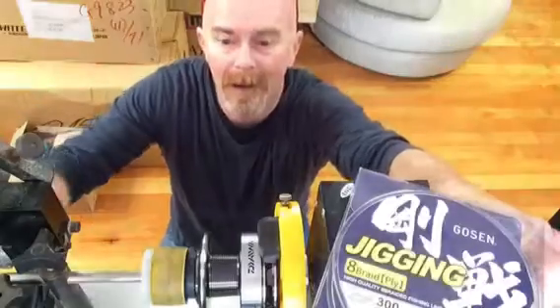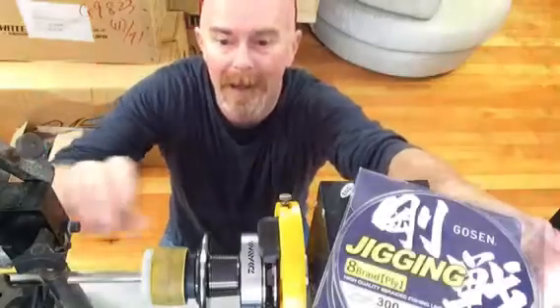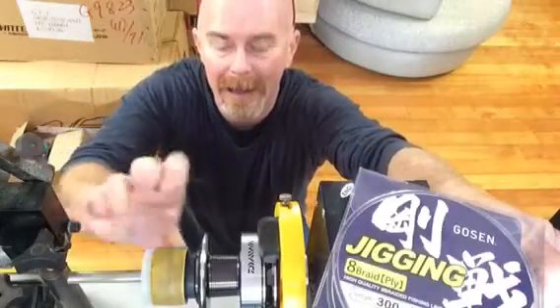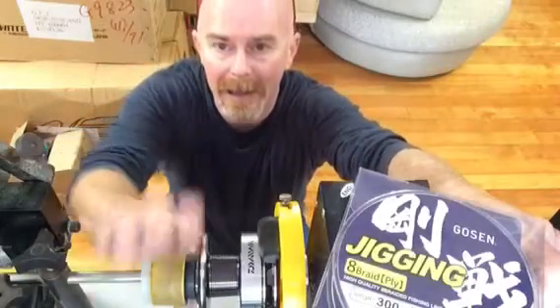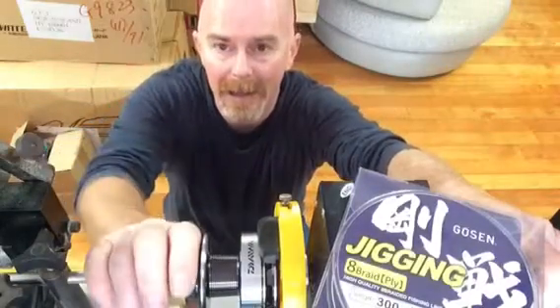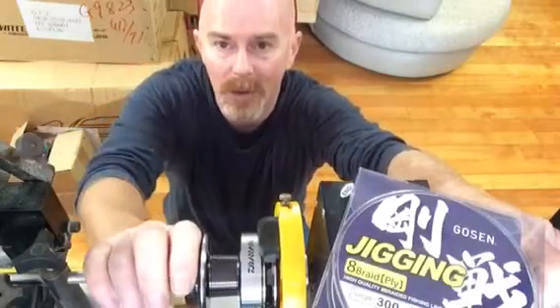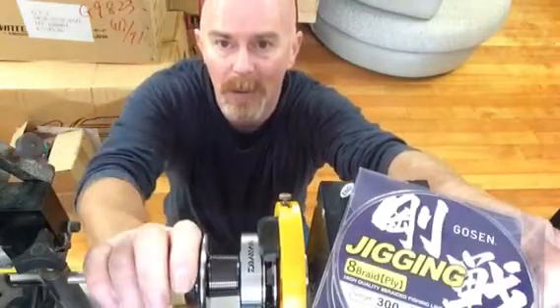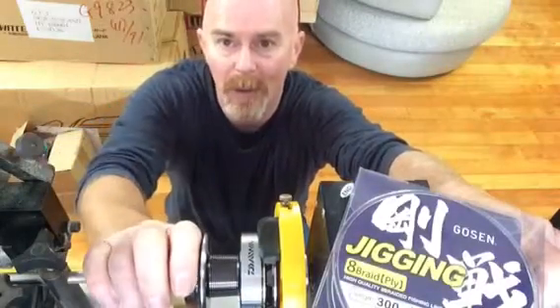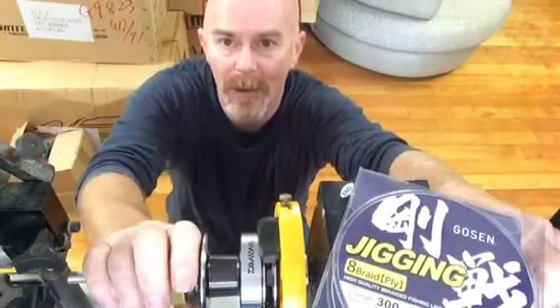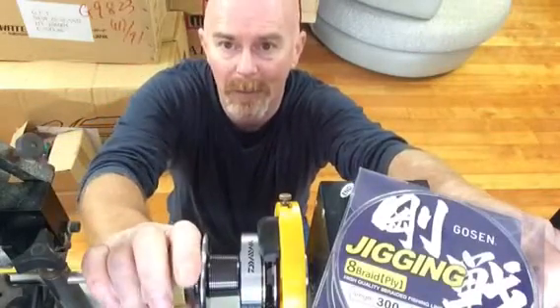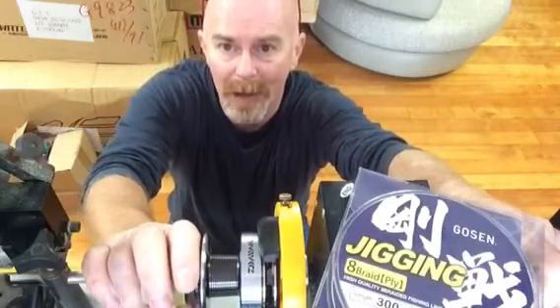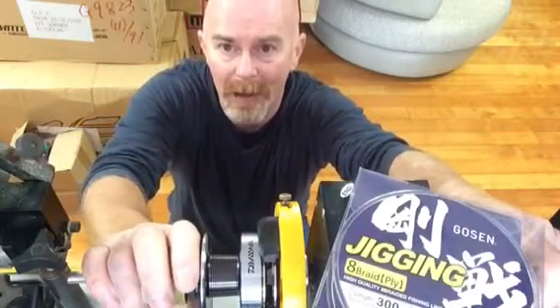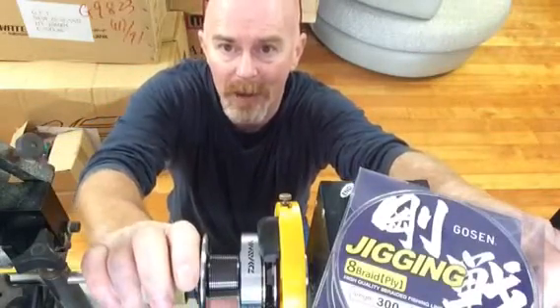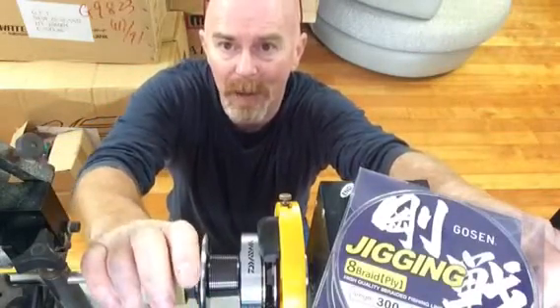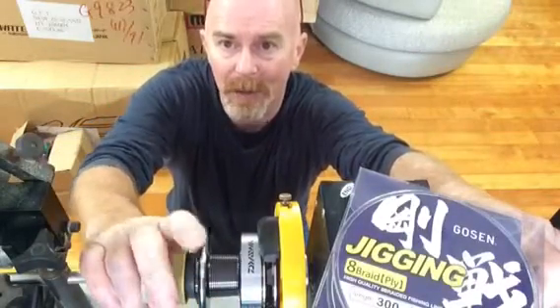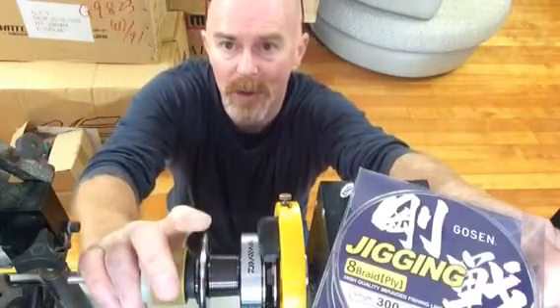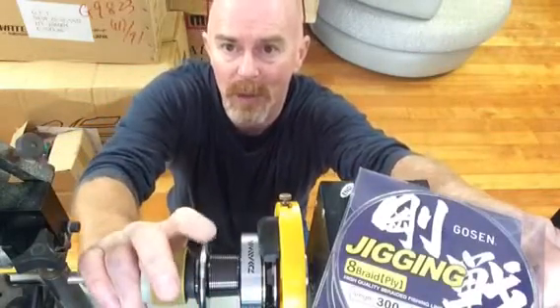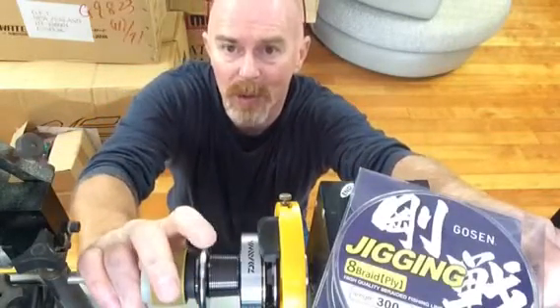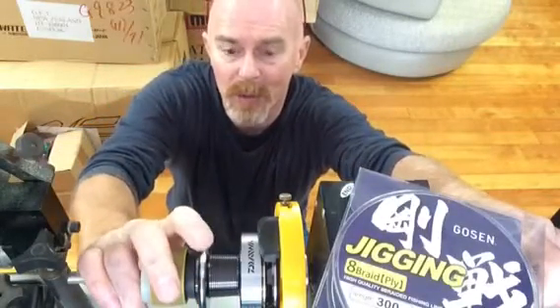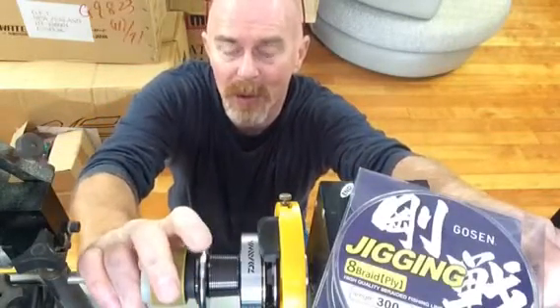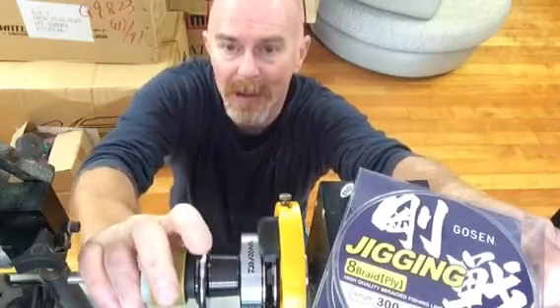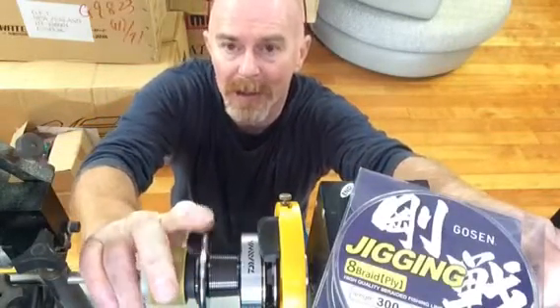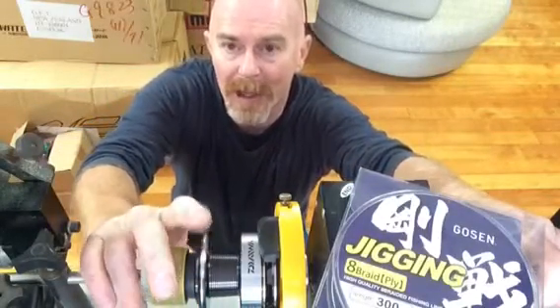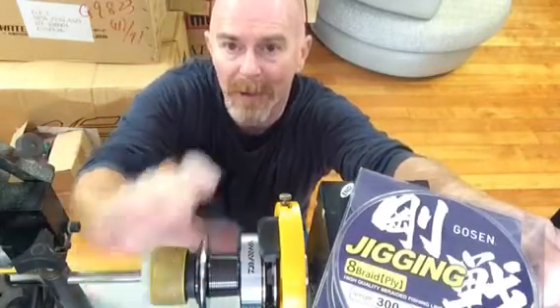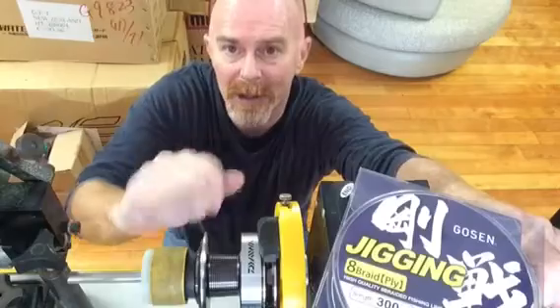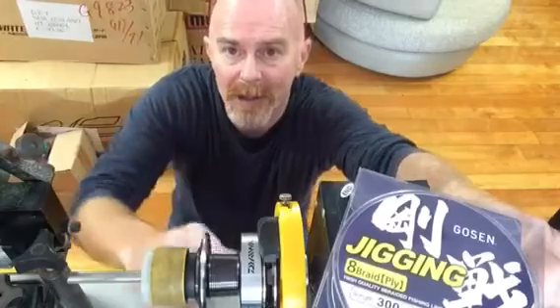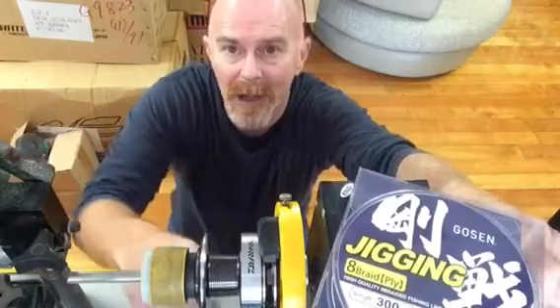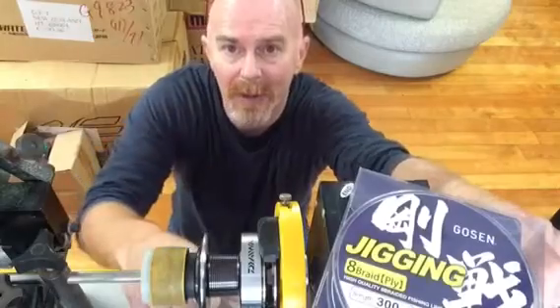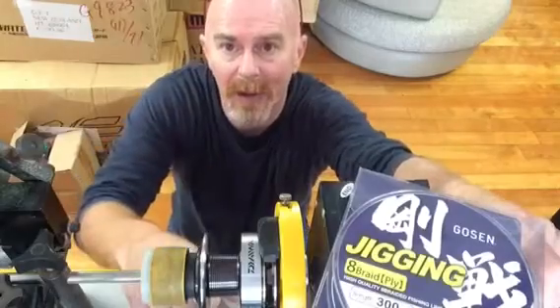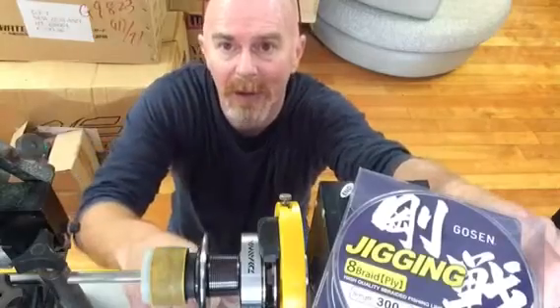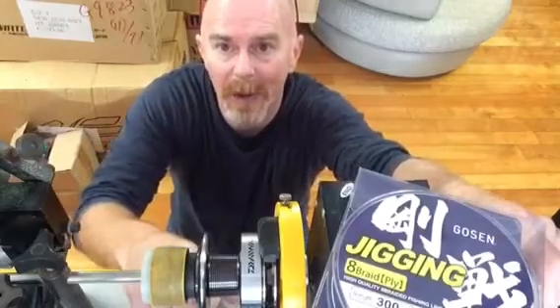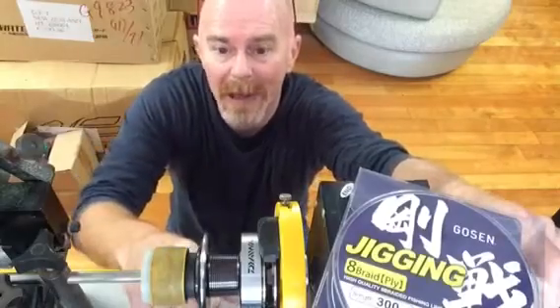Hi, let's talk about putting braid on spinning reel spools this morning. Just a couple of tips to help you along the way.